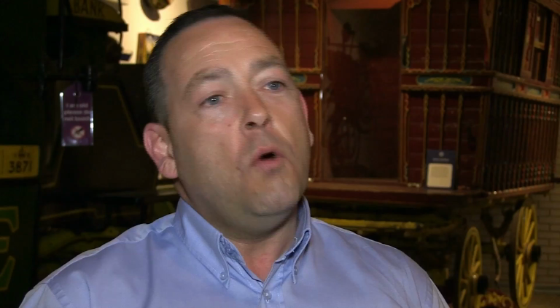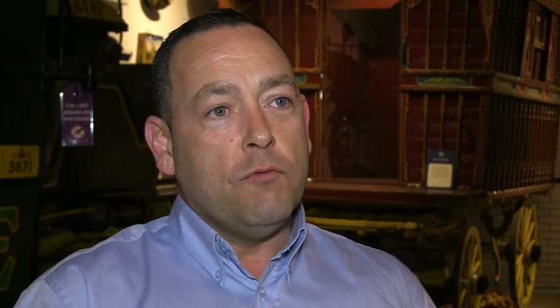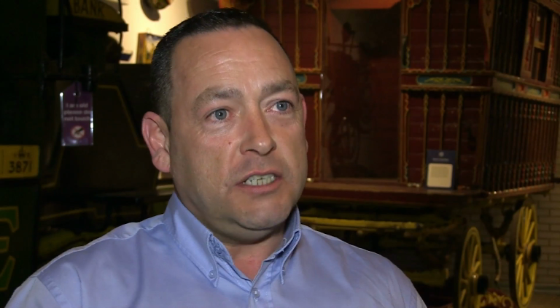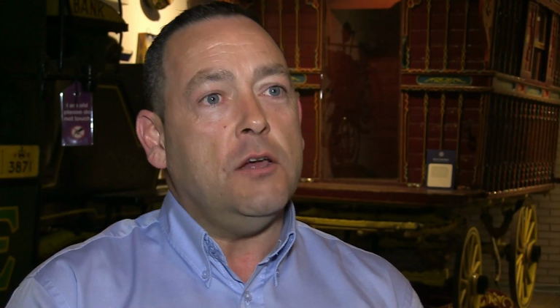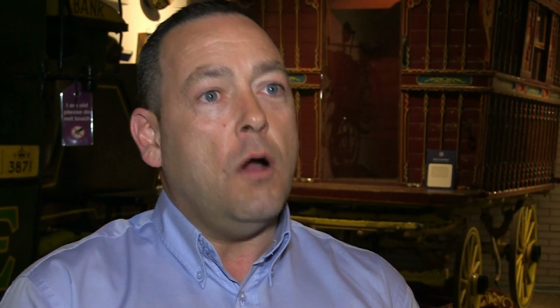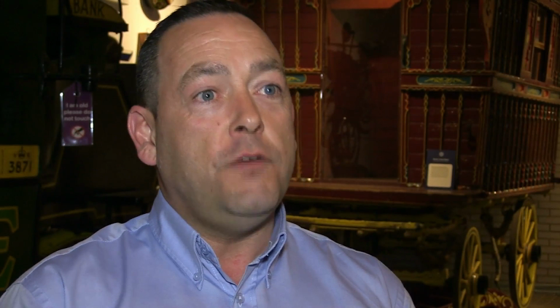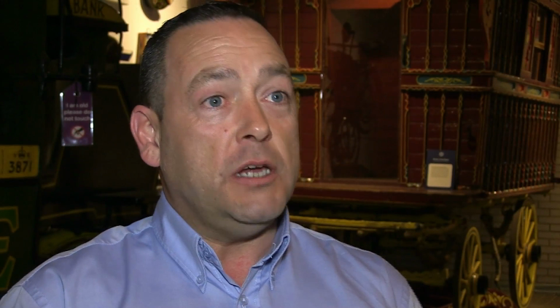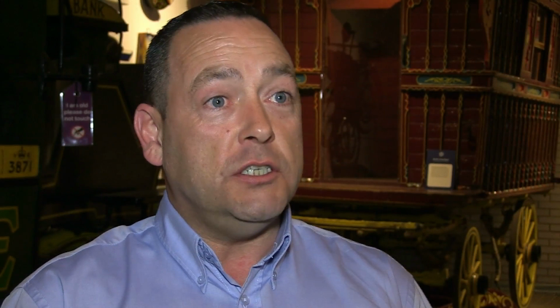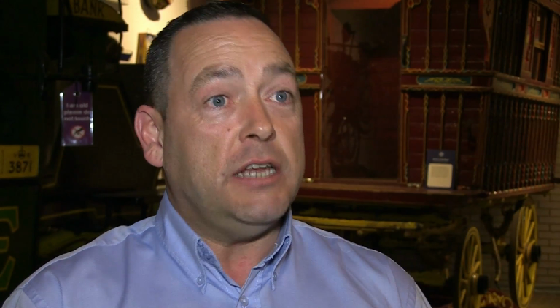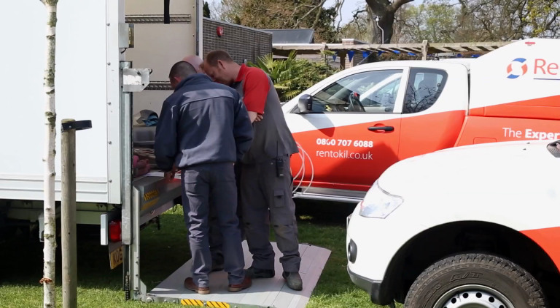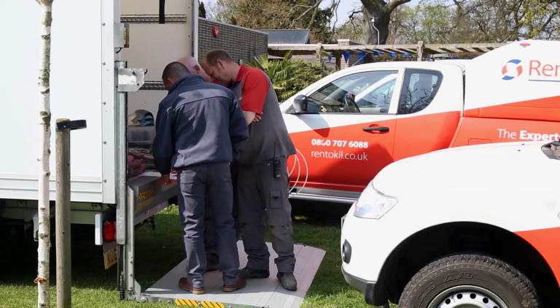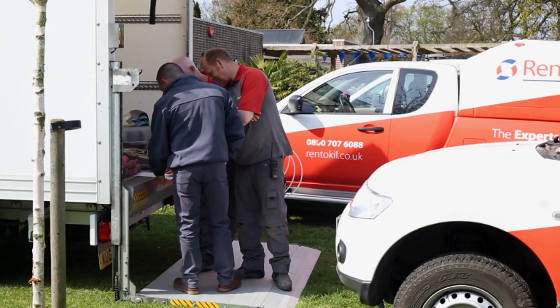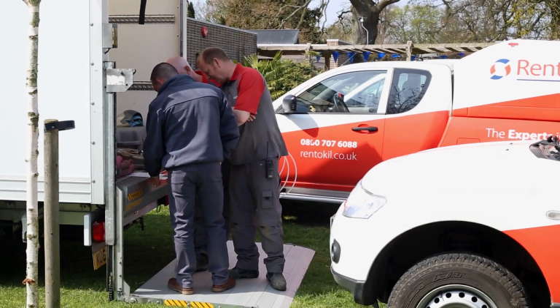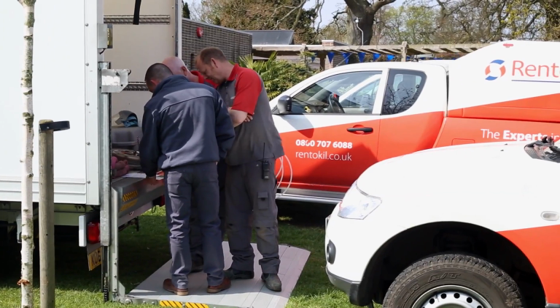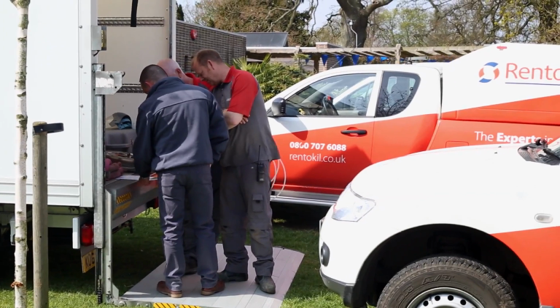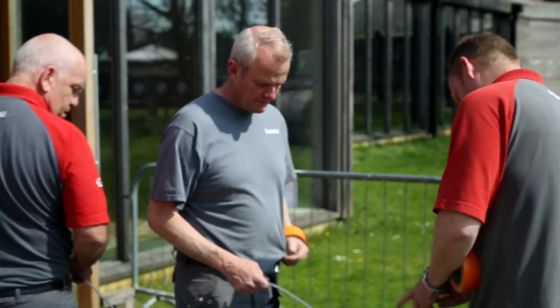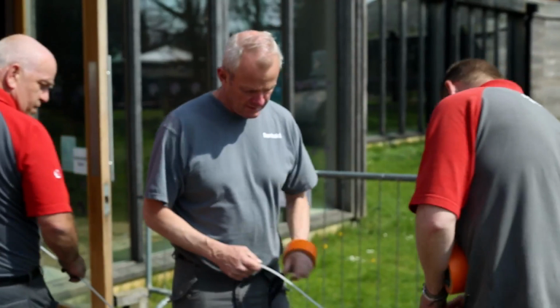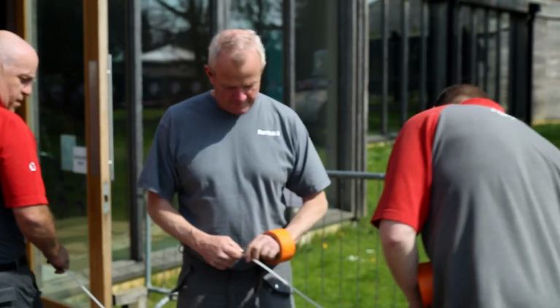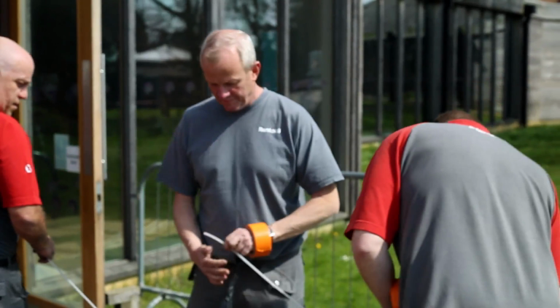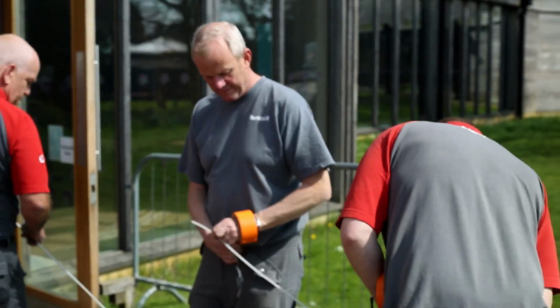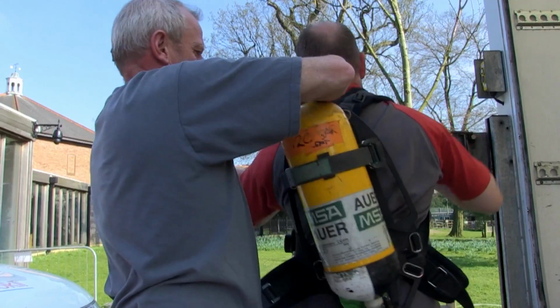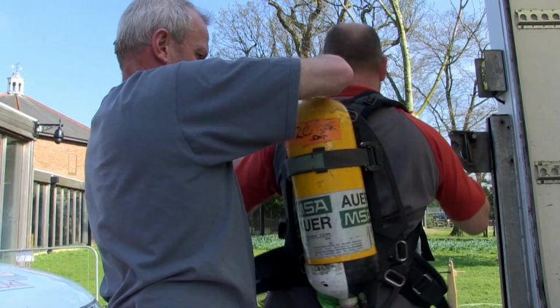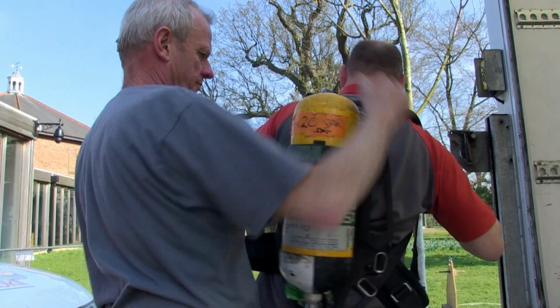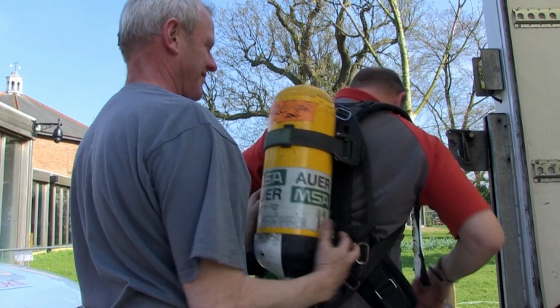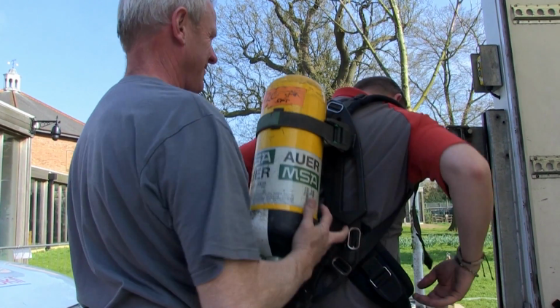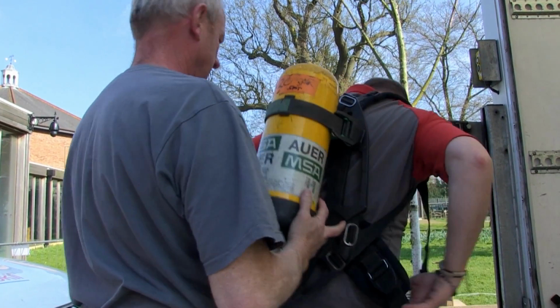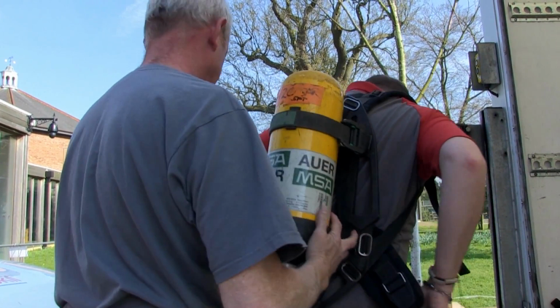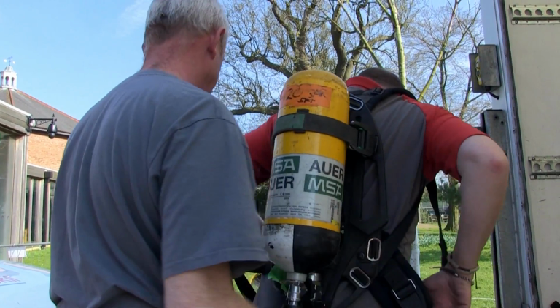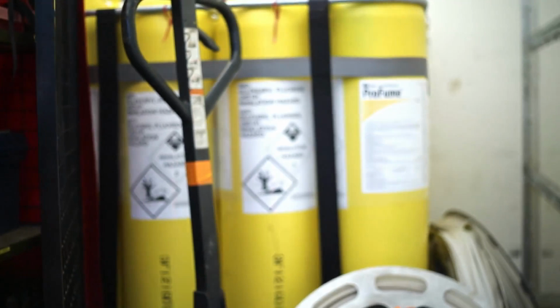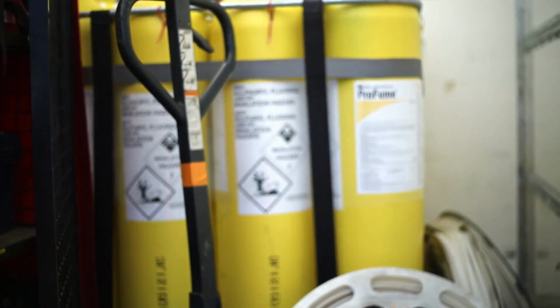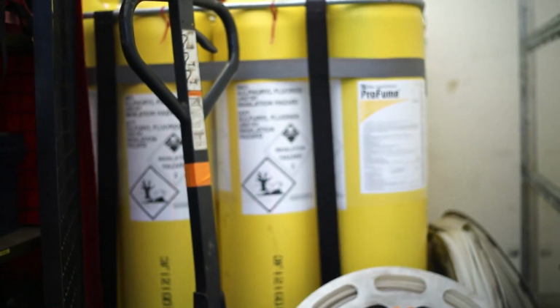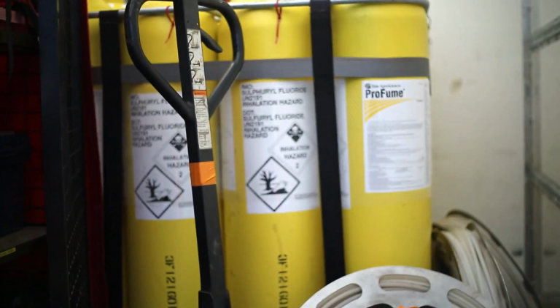All of Rentakill's fumigation technicians go through a full training programme to ensure that they use the product in a safe and responsible manner.